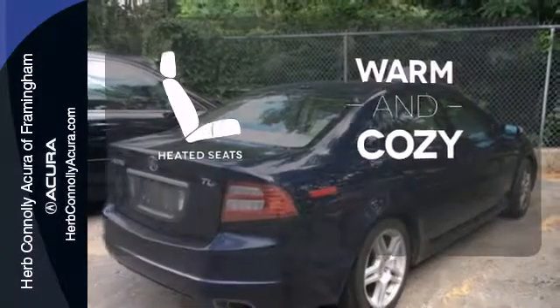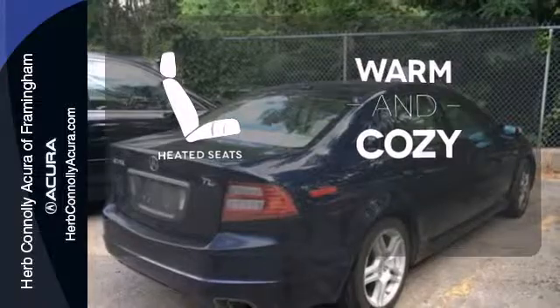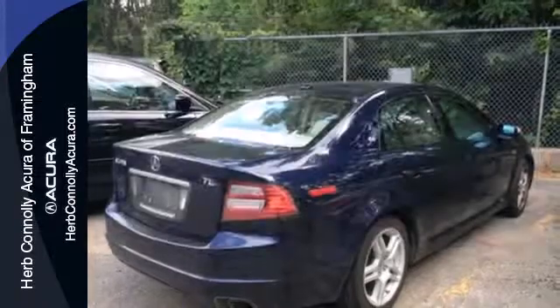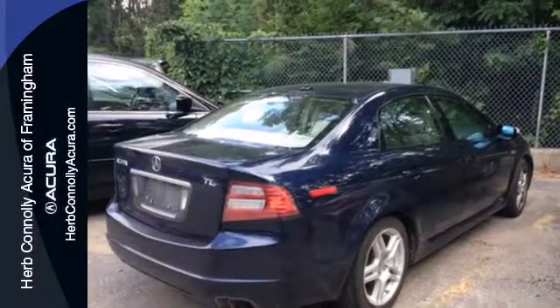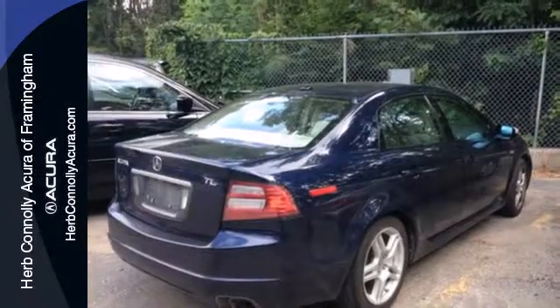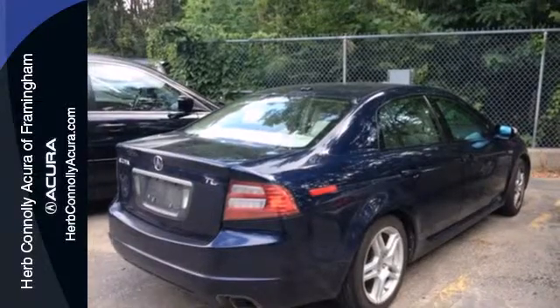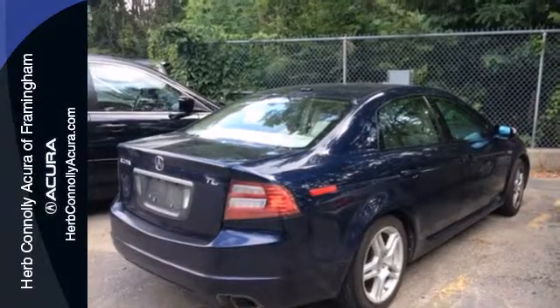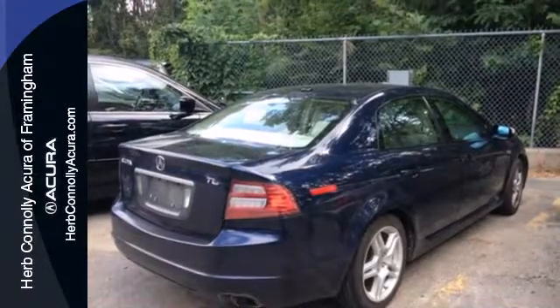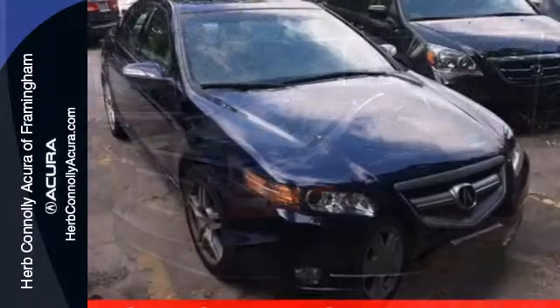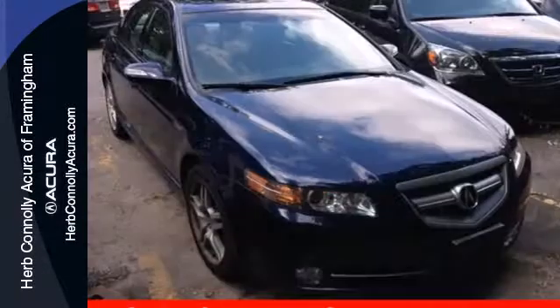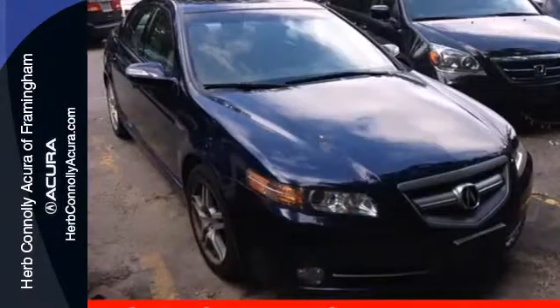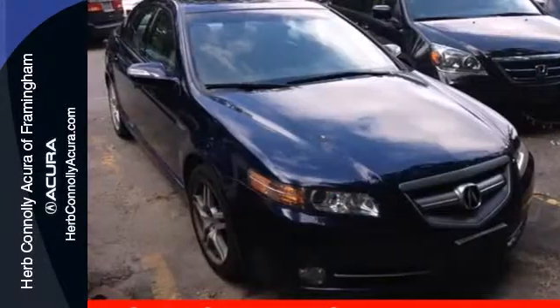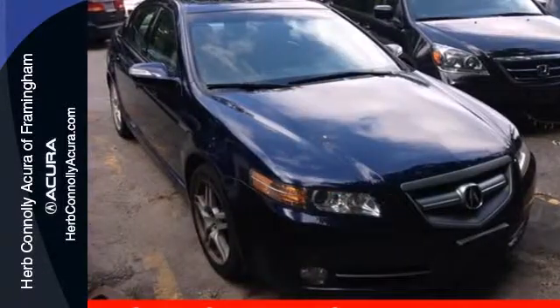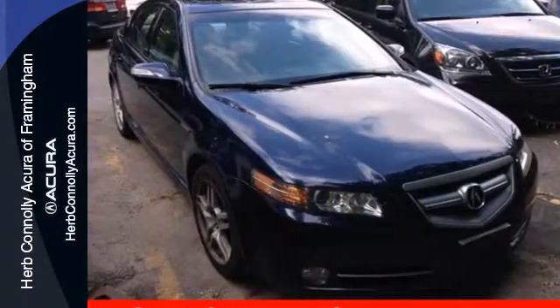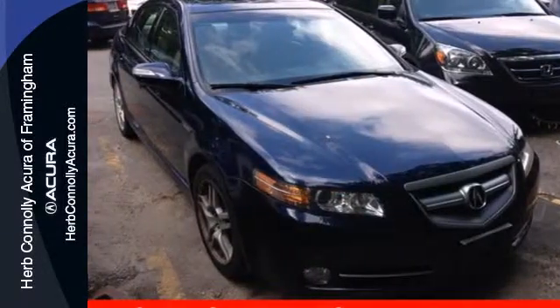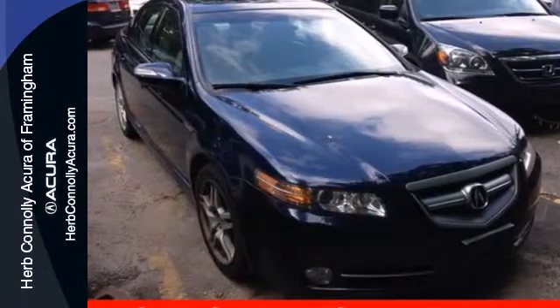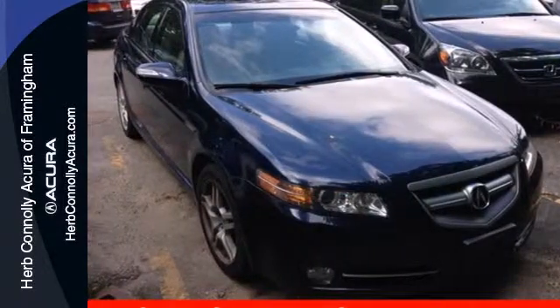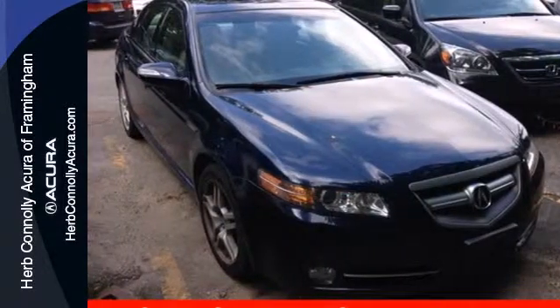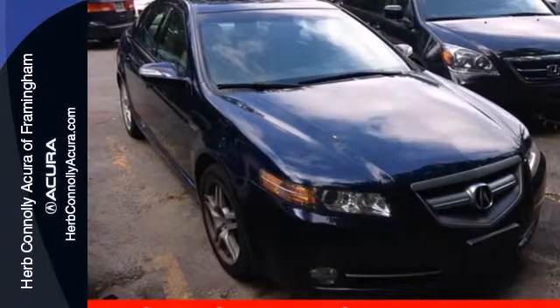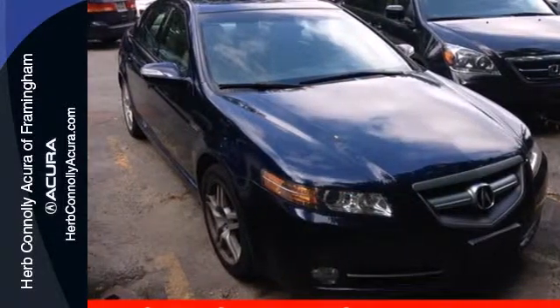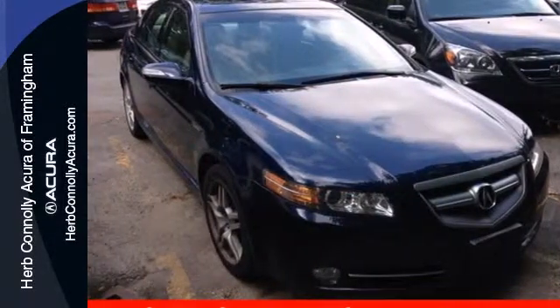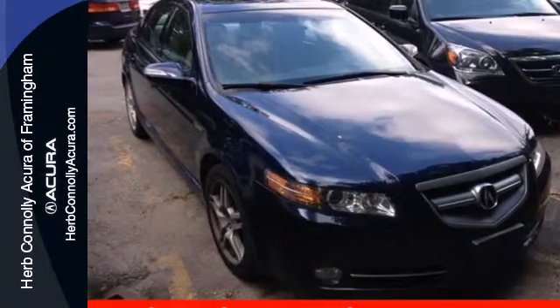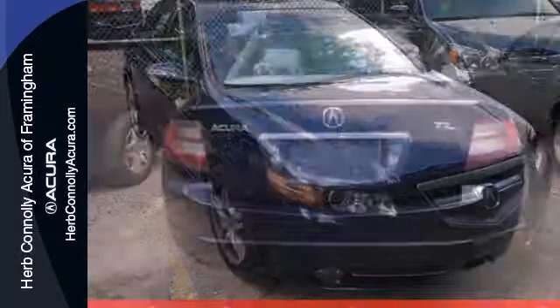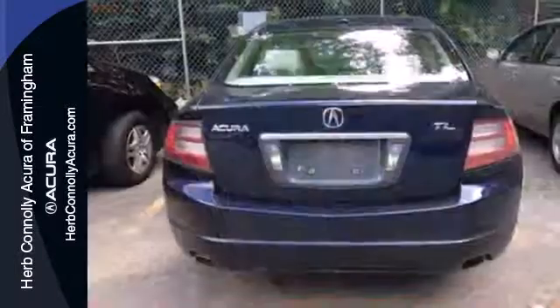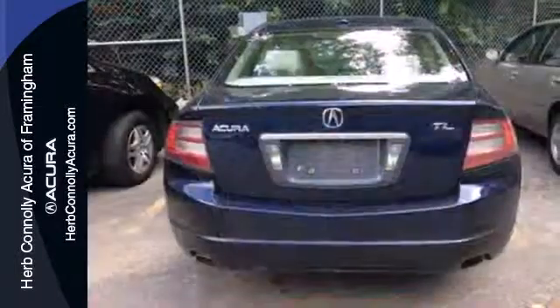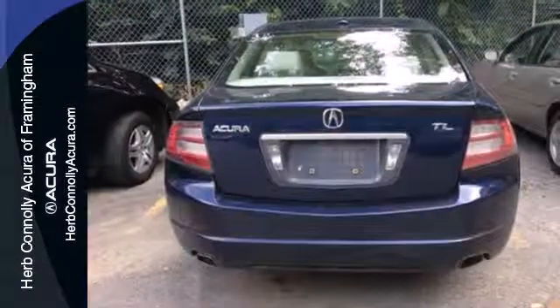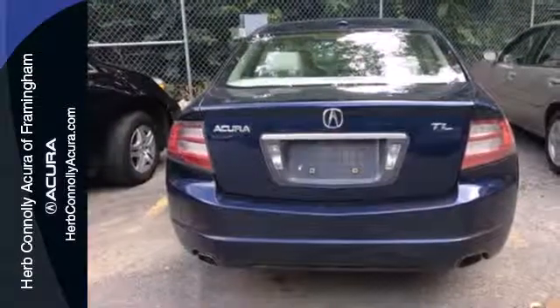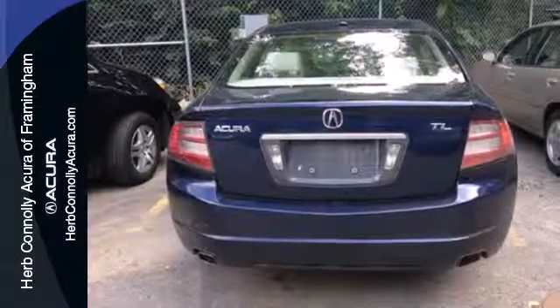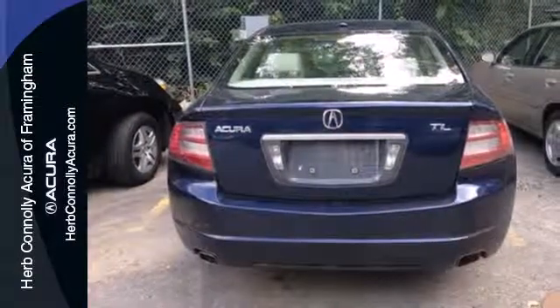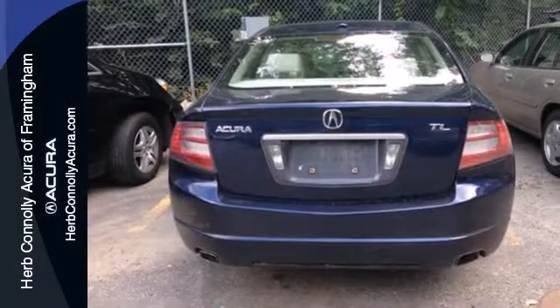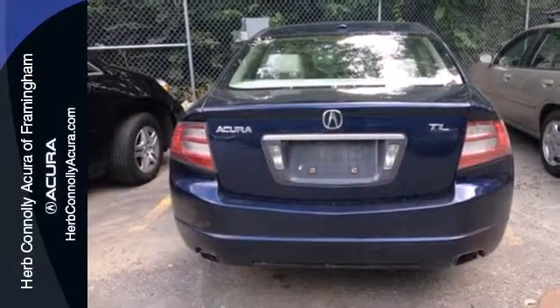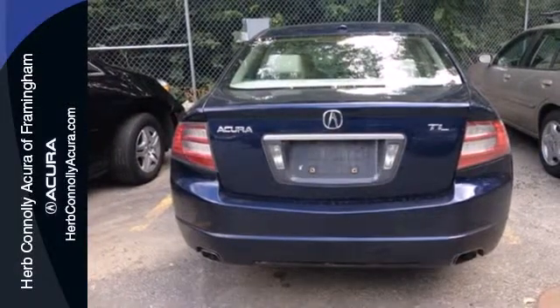Whether you're looking for a stylish, safe and luxurious sedan for your family or your commute, the ever popular TL is the perfect choice.